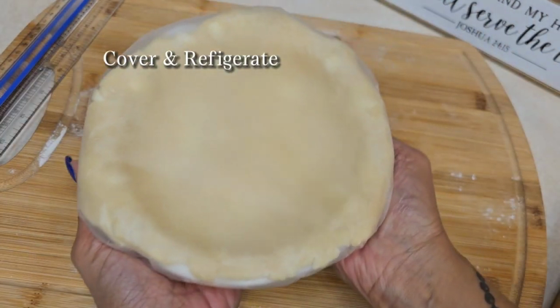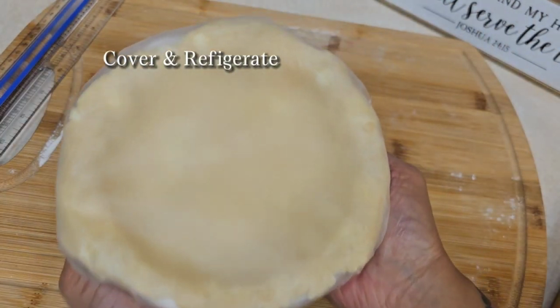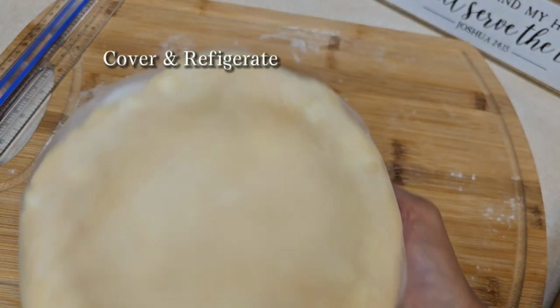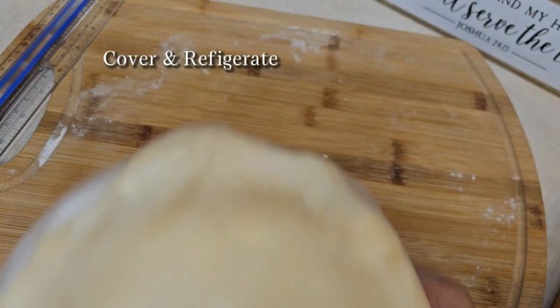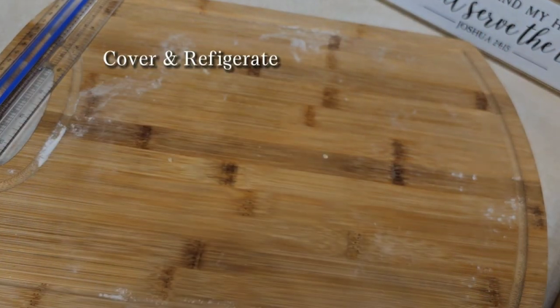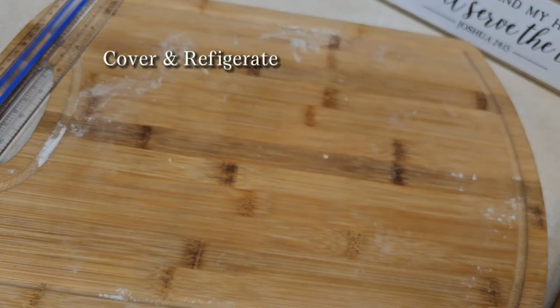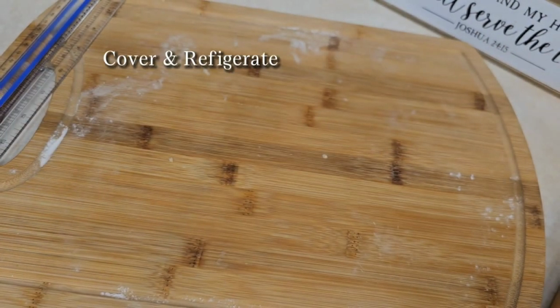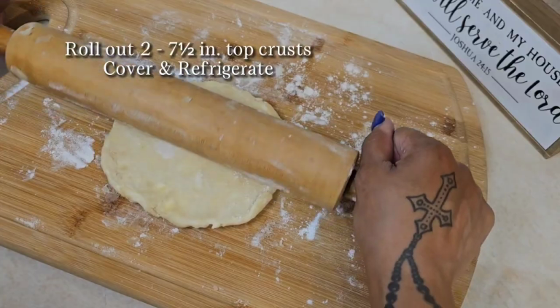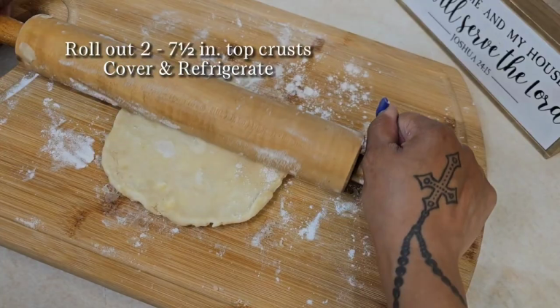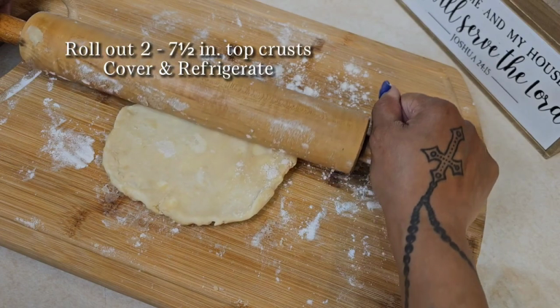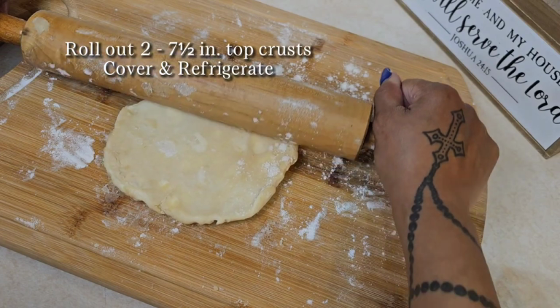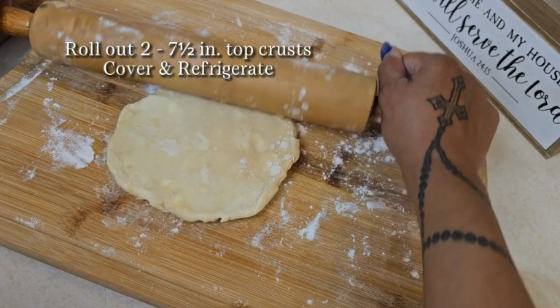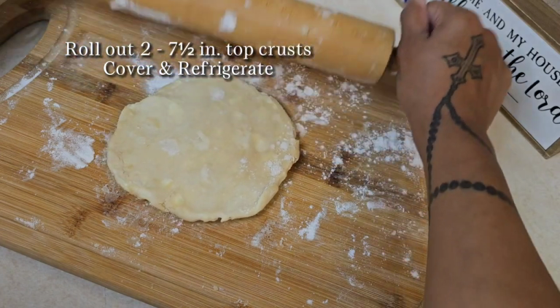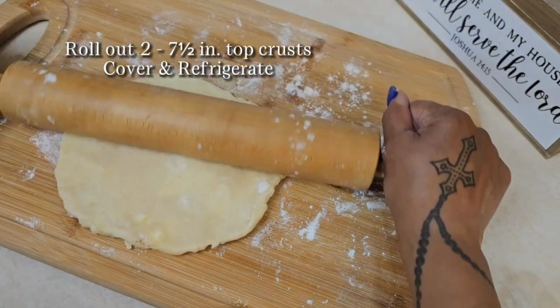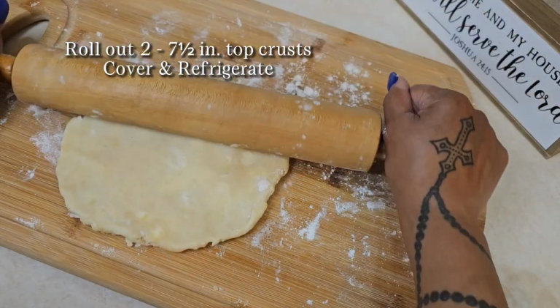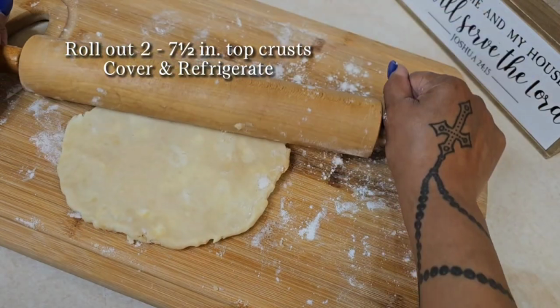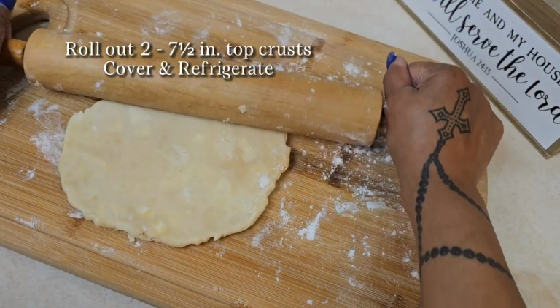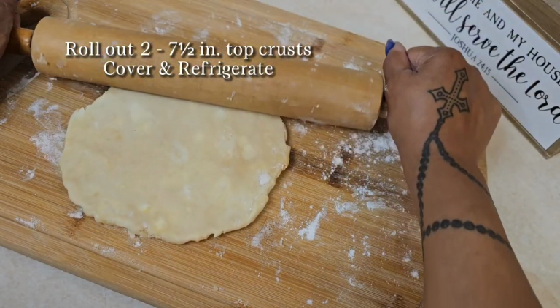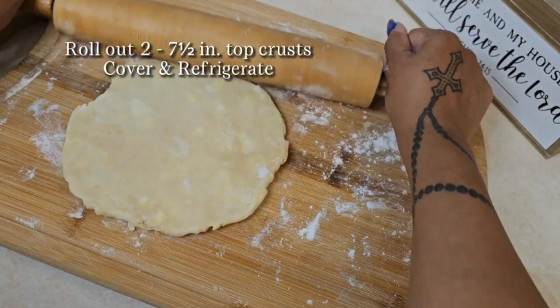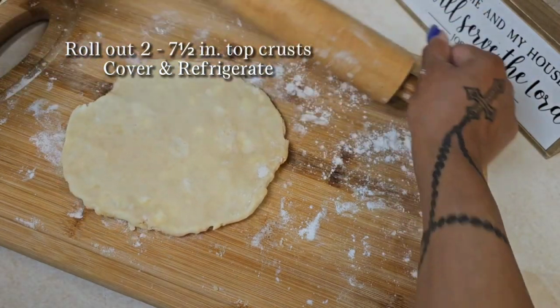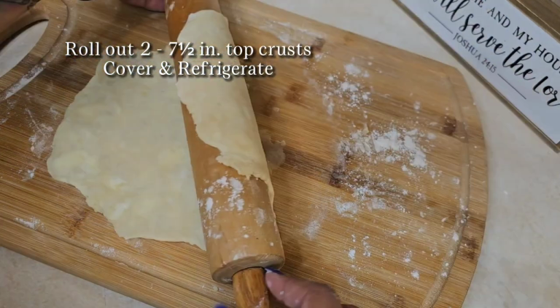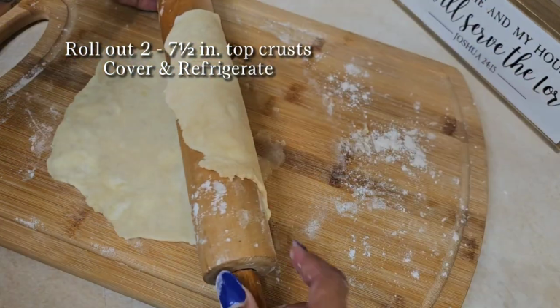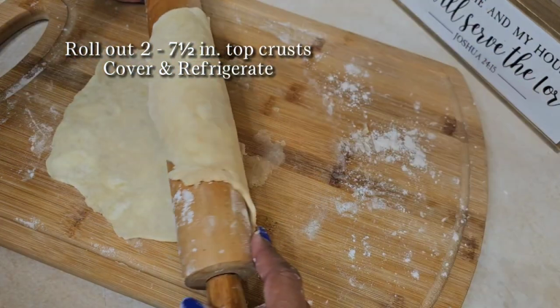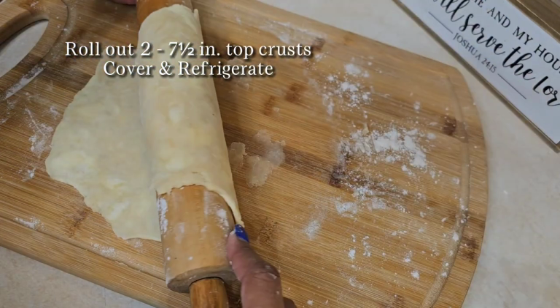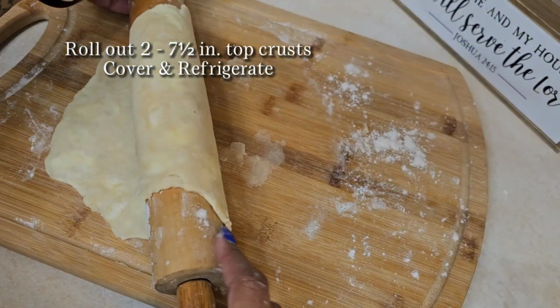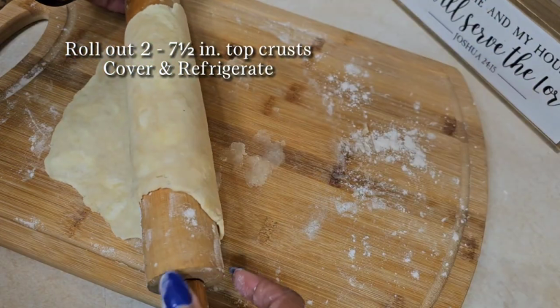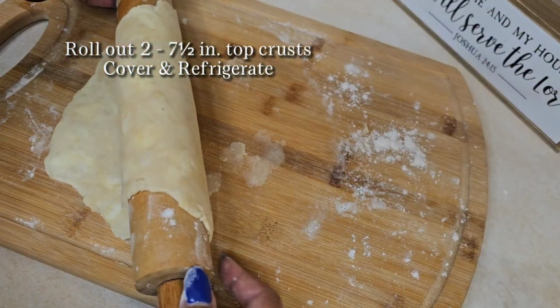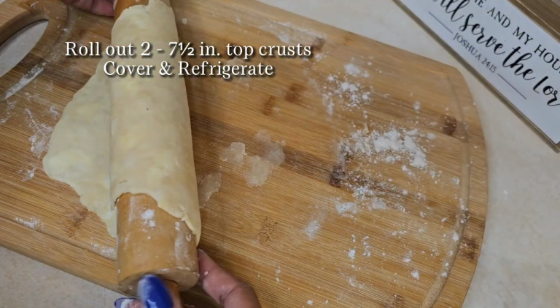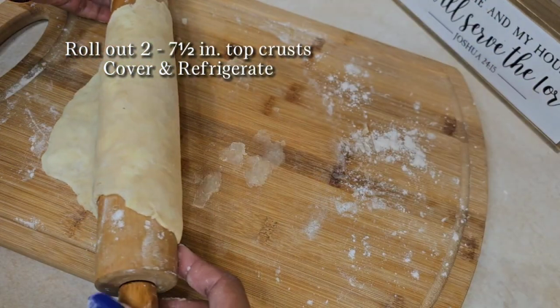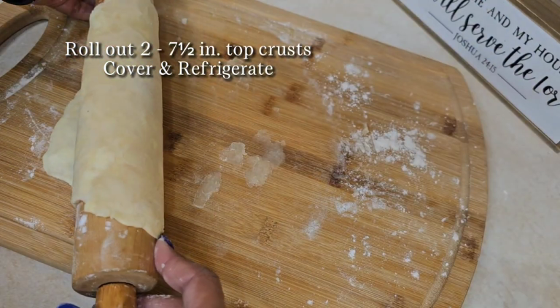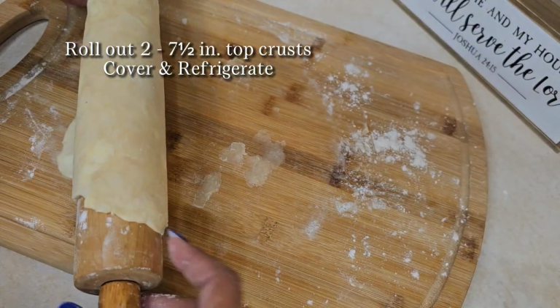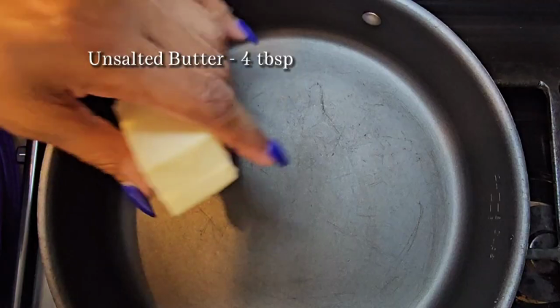Now we're going to roll out two seven and a half inch top crusts, cover and refrigerate them.